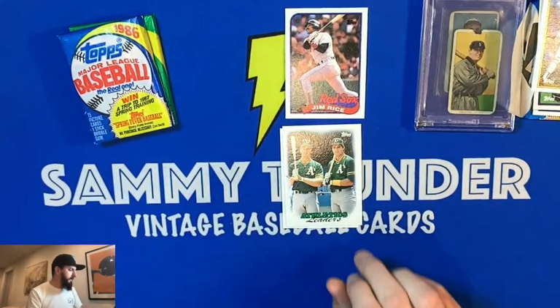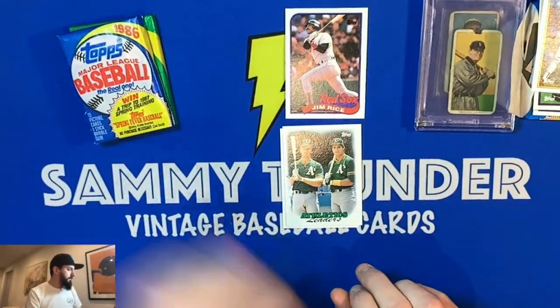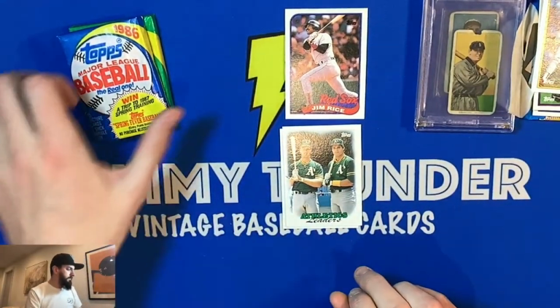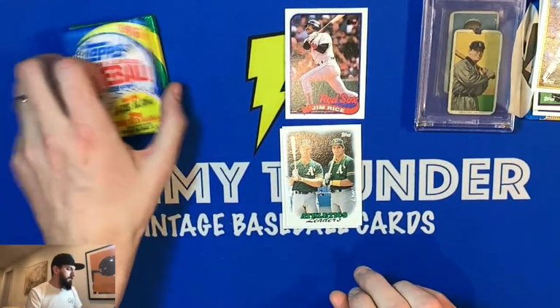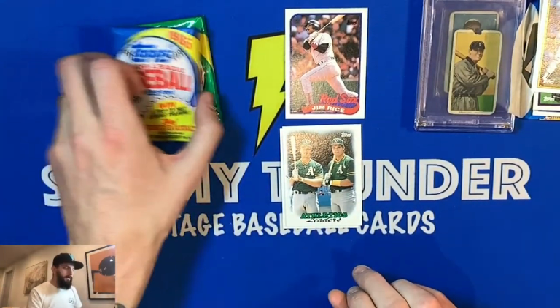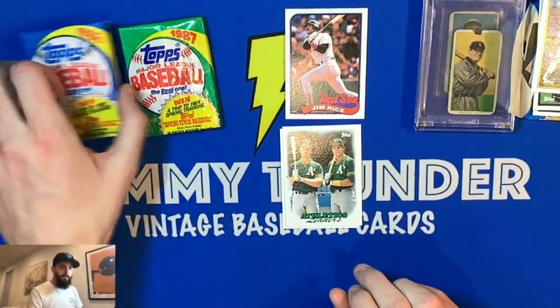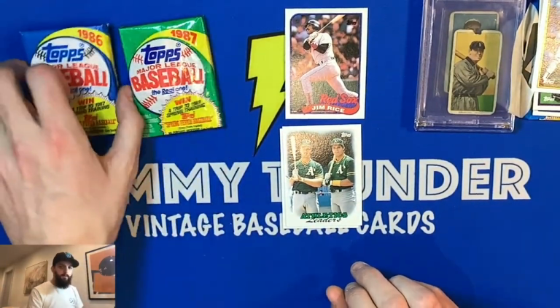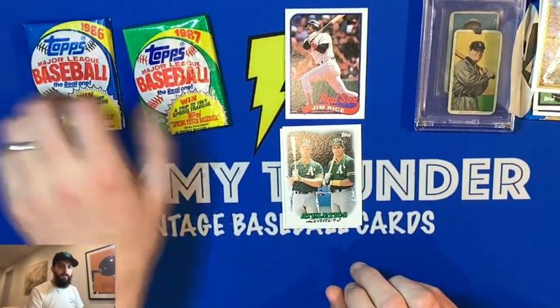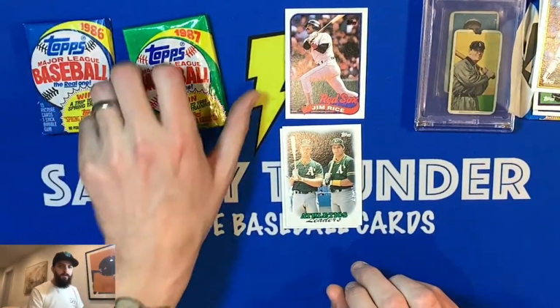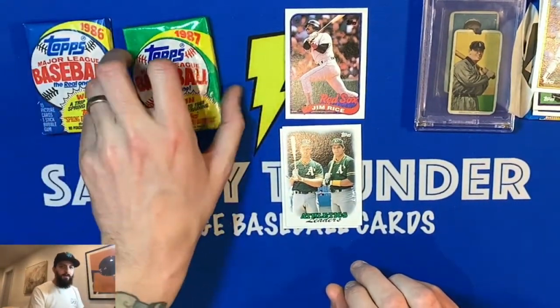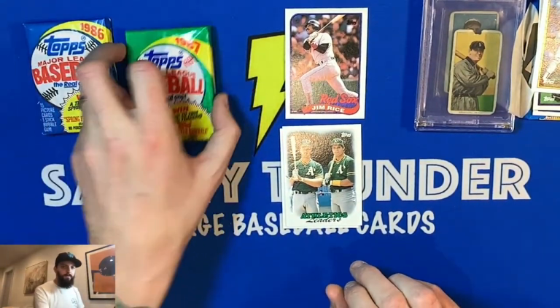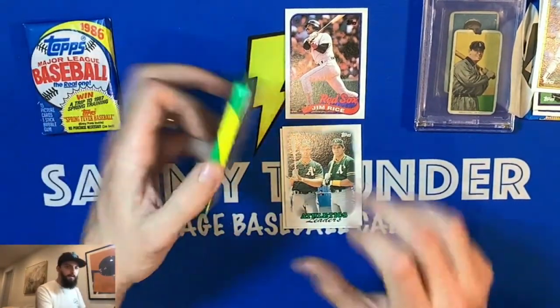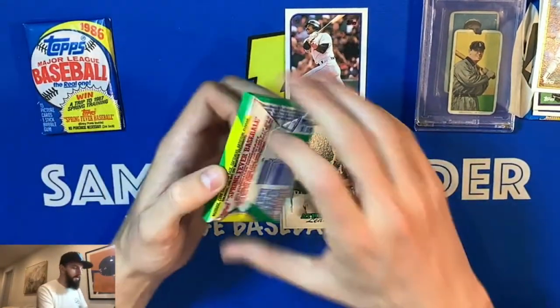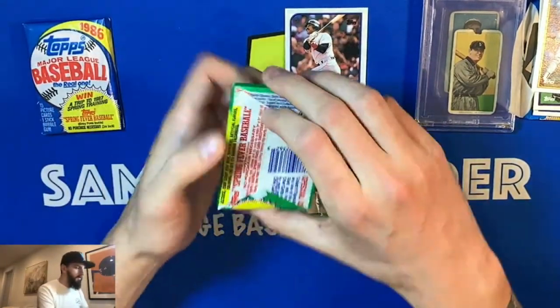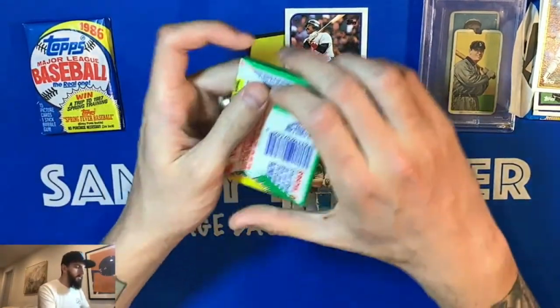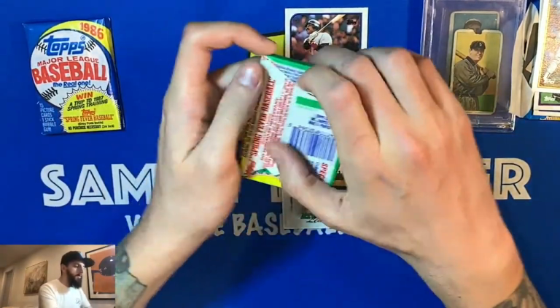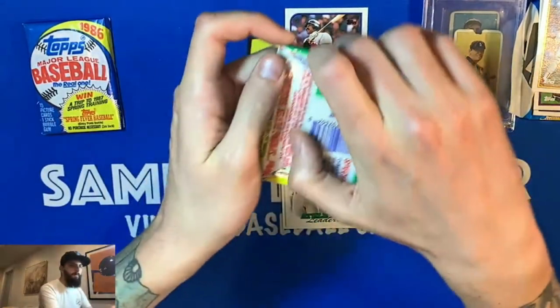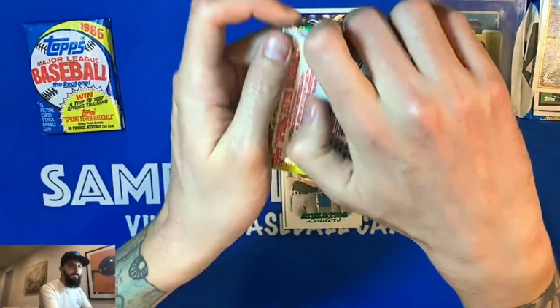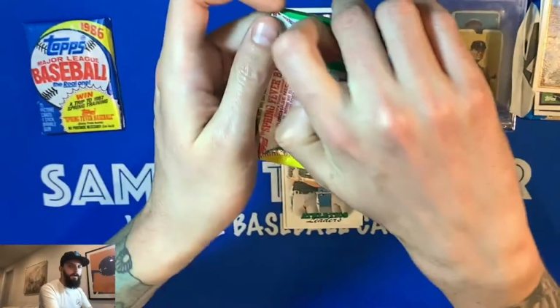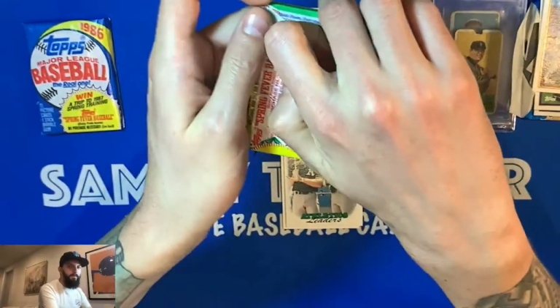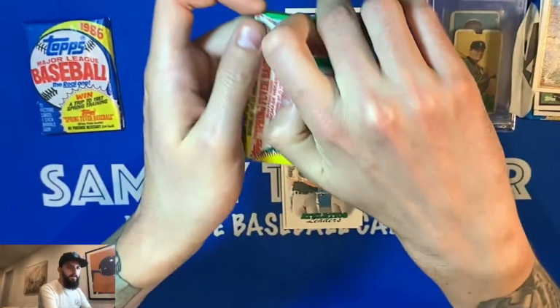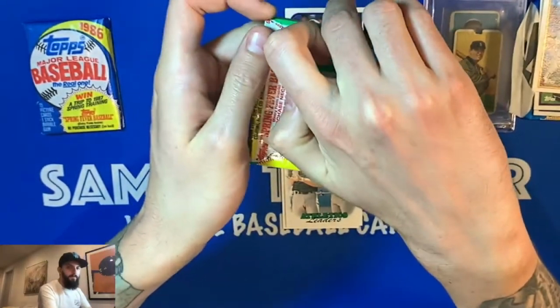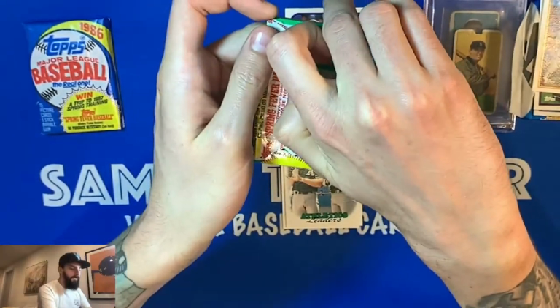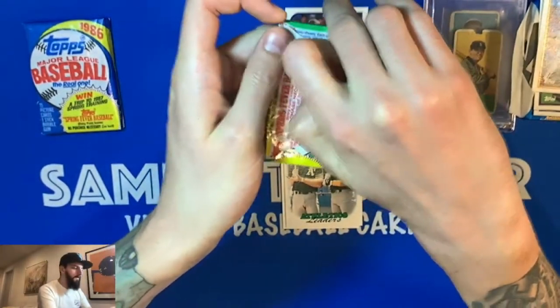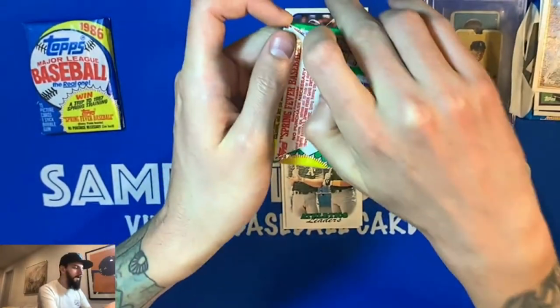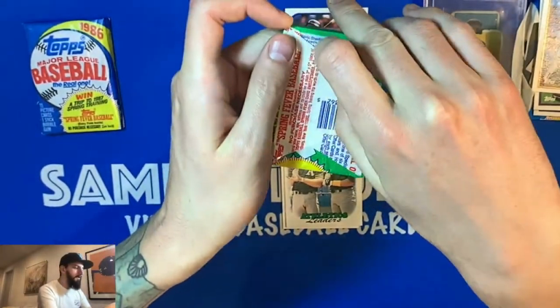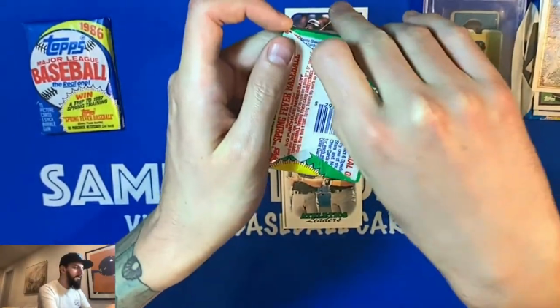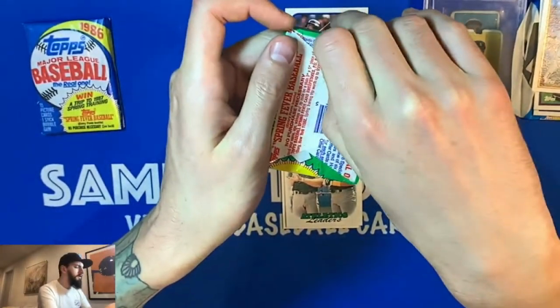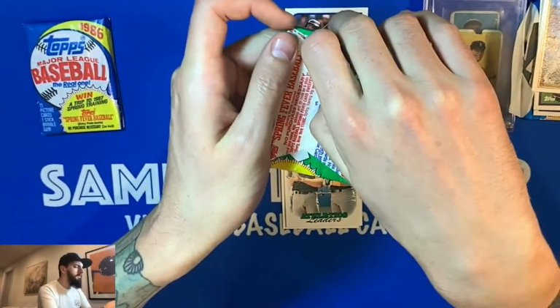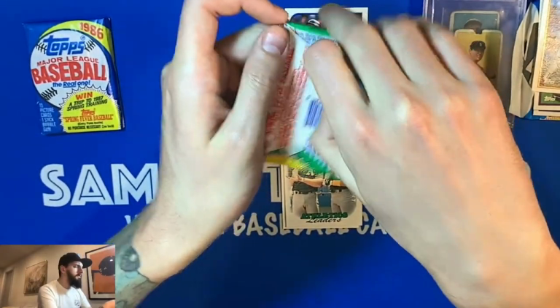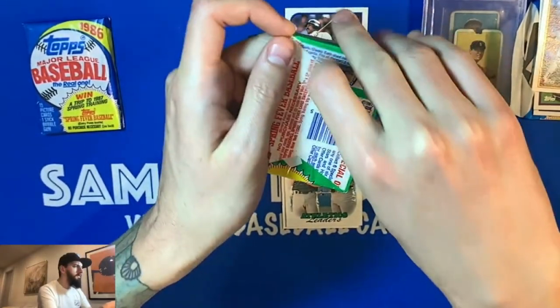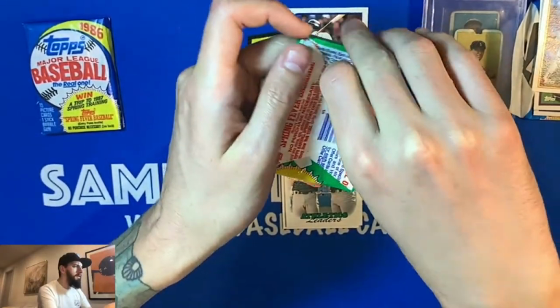Also out of the '89: Chet Lemon, Jerry Glanville, Terry Kennedy, Tom Foley, Dave Magadan, Lloyd Moseby, Steve Peters, and Rick Sutcliffe. Moving through the 1988 pack, hoping to find a Glavine or Roberto Alomar.